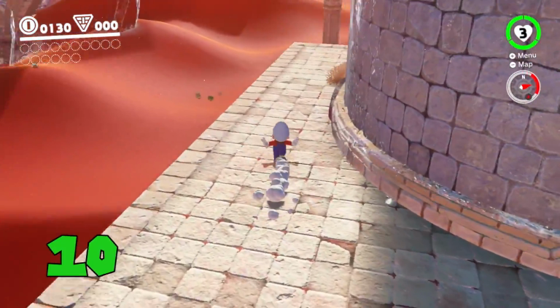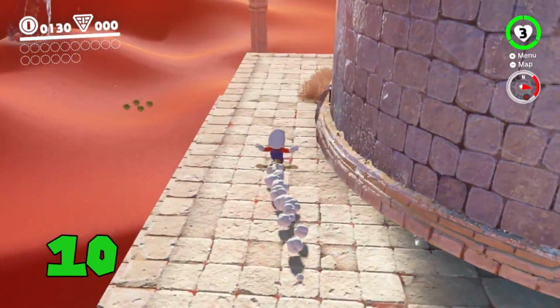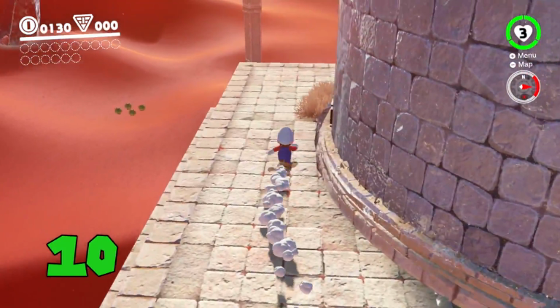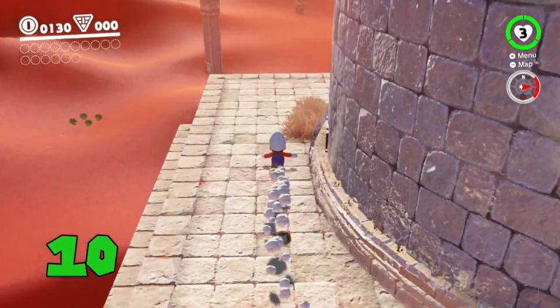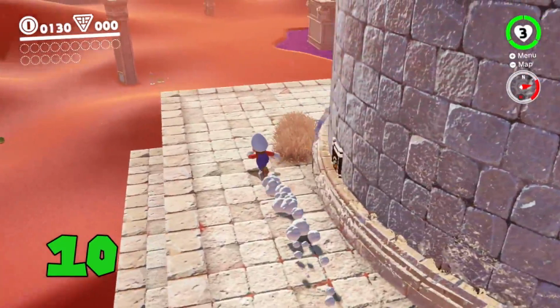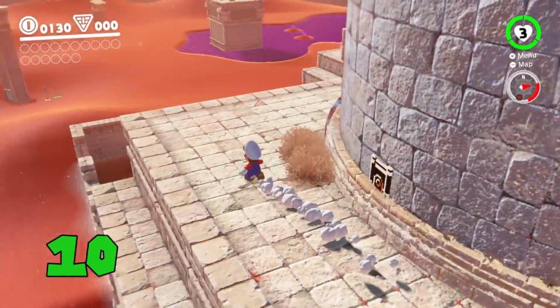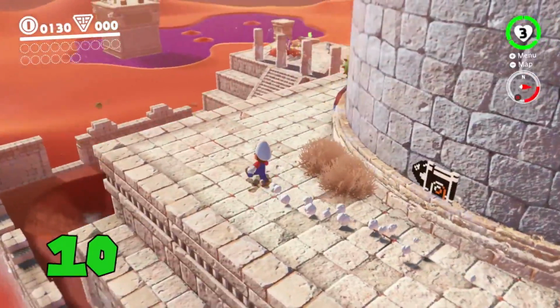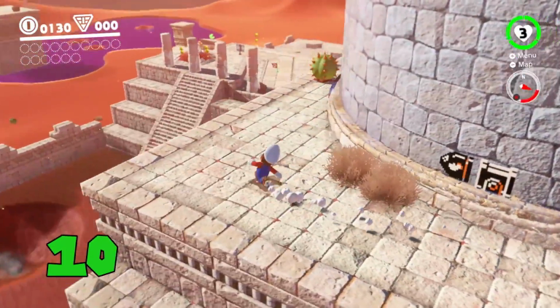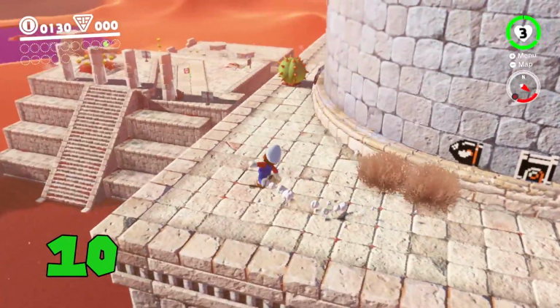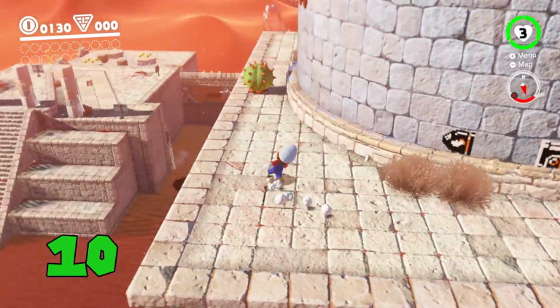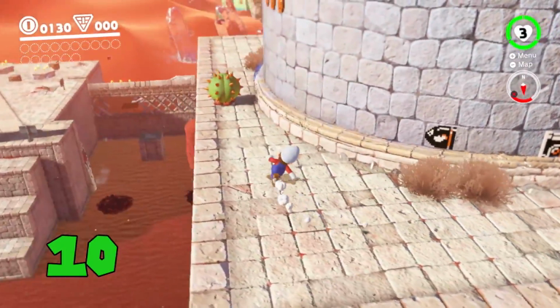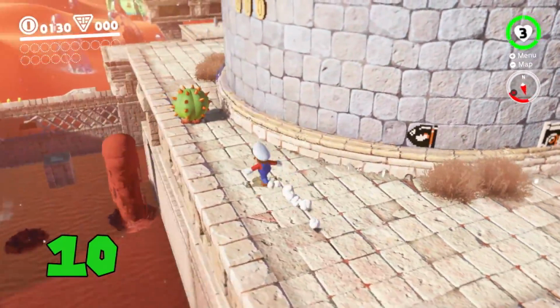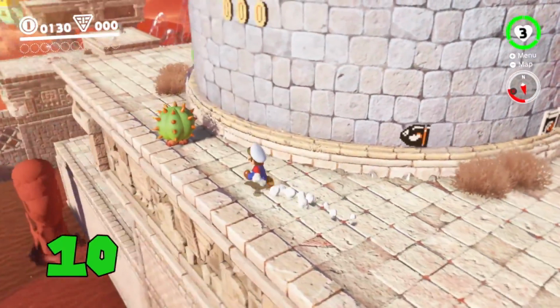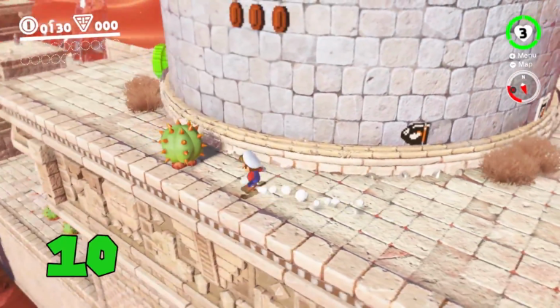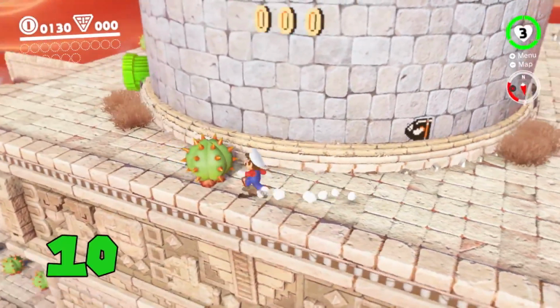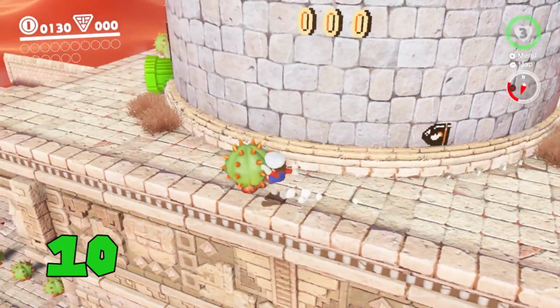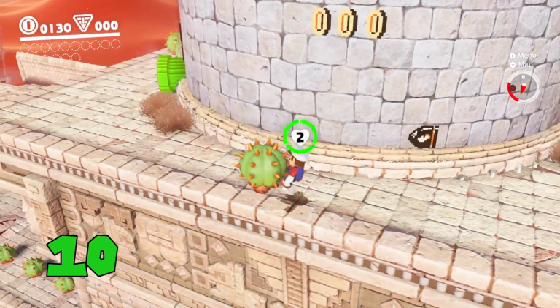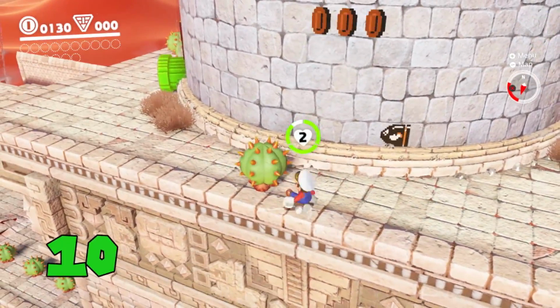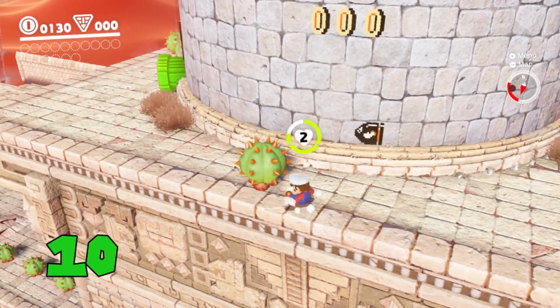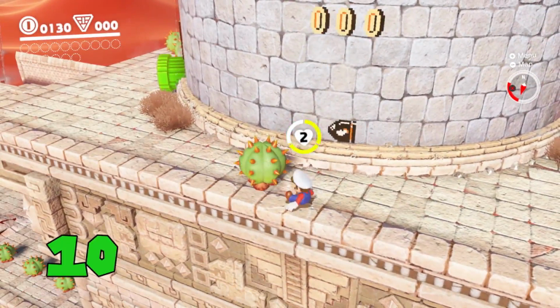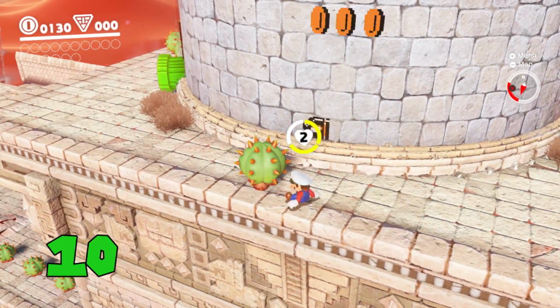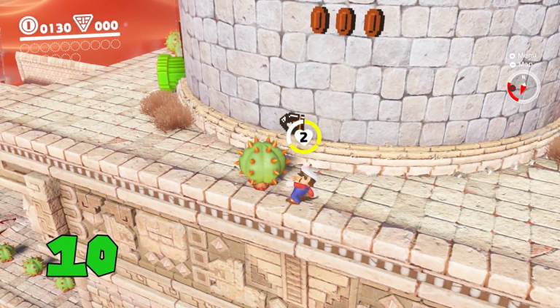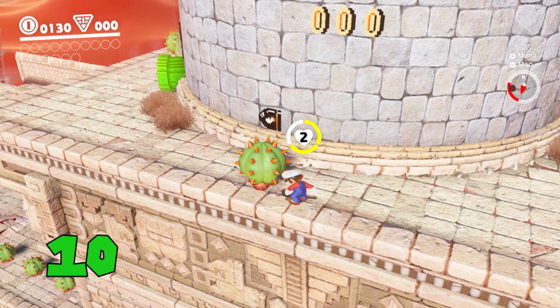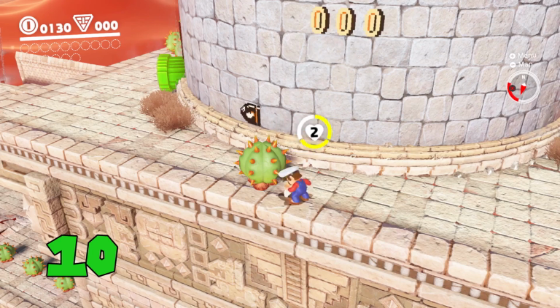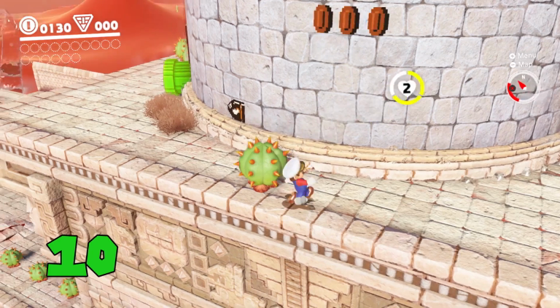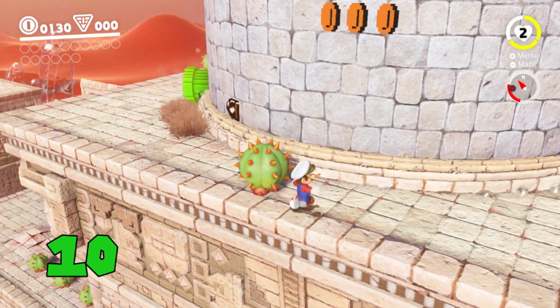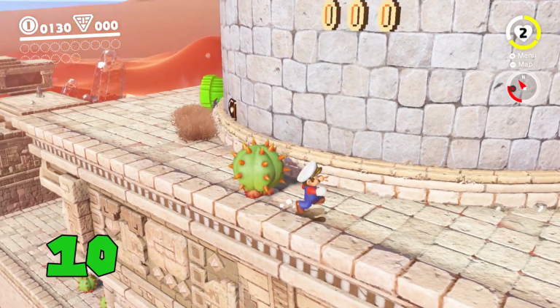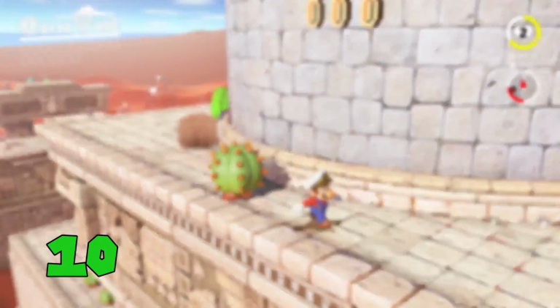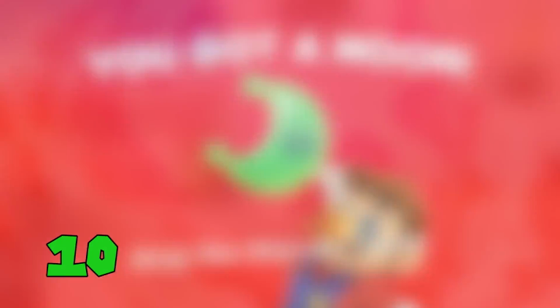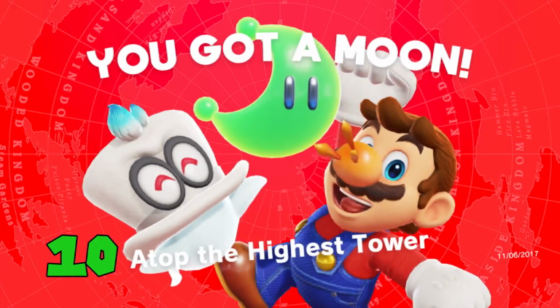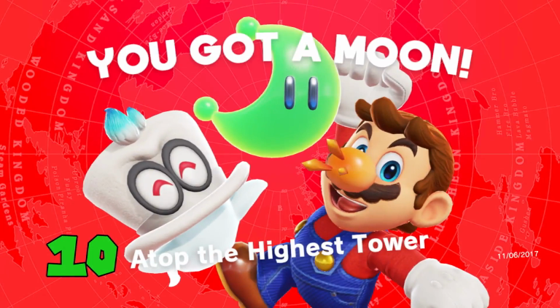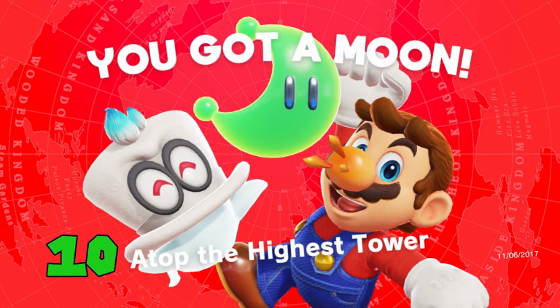If you run Mario's face into a cactus on the Sand Kingdom stage, he will have cactus needles sticking from his nose. Ouch!